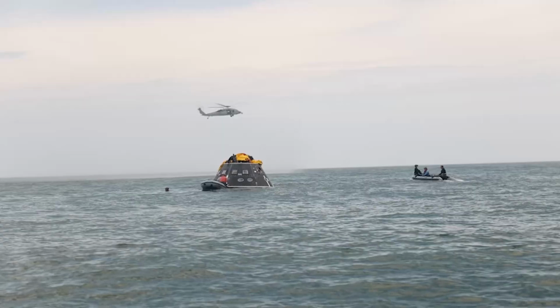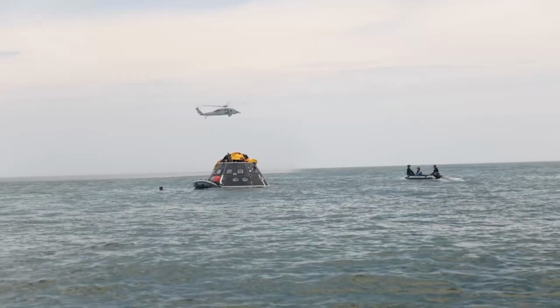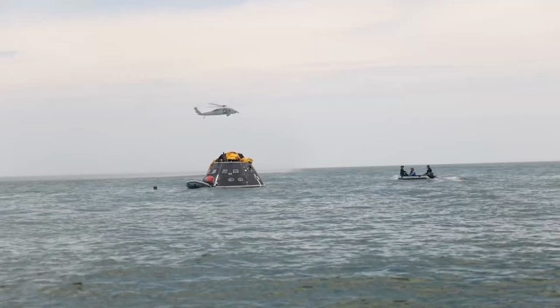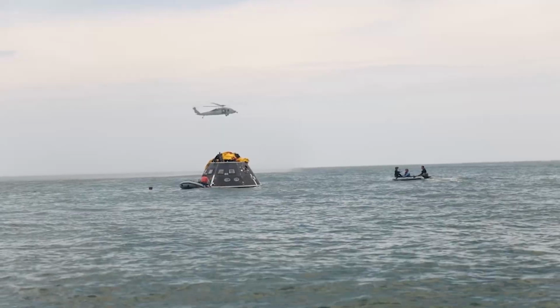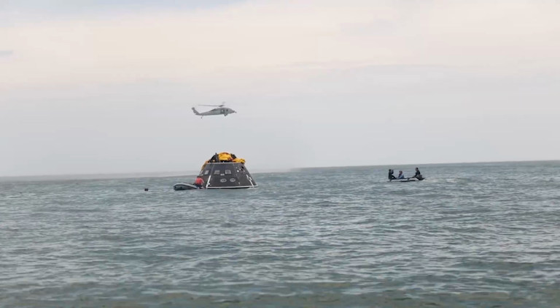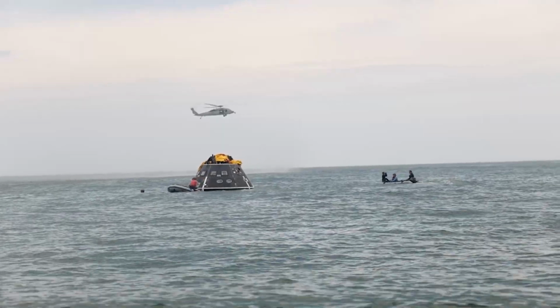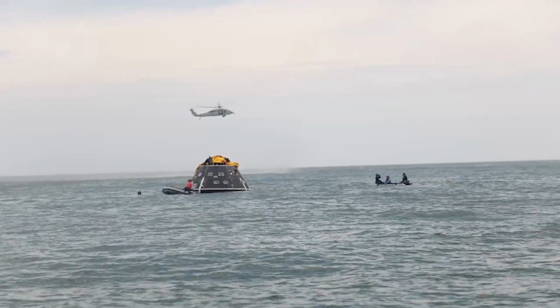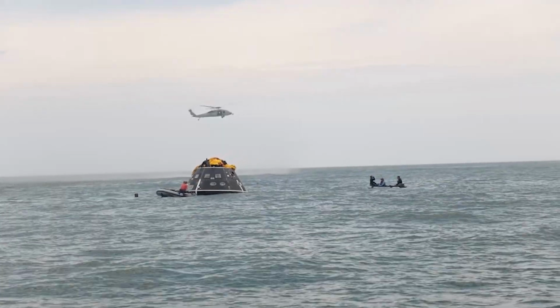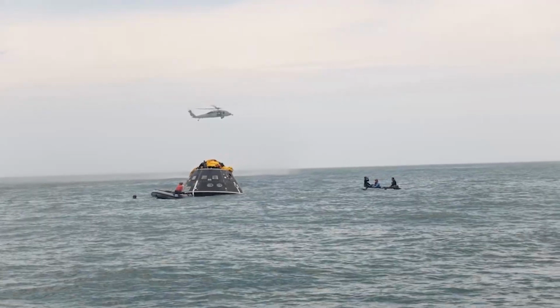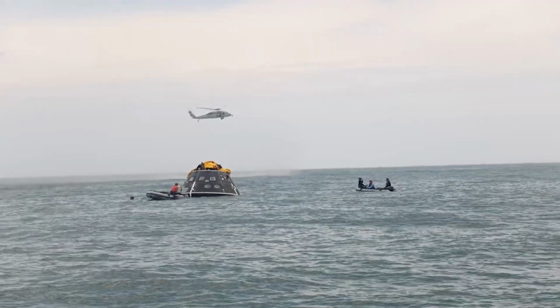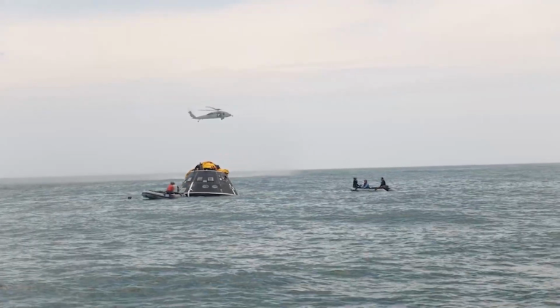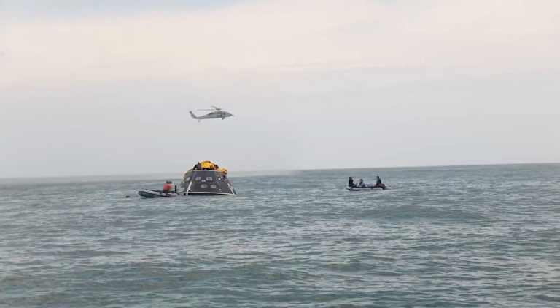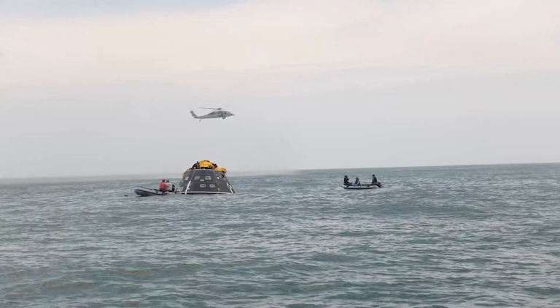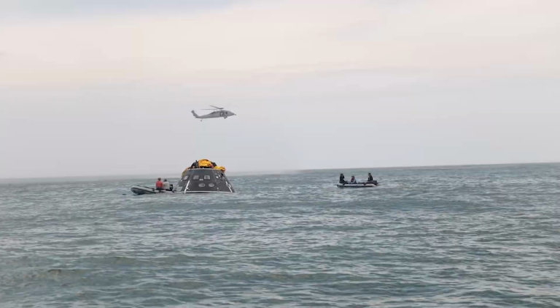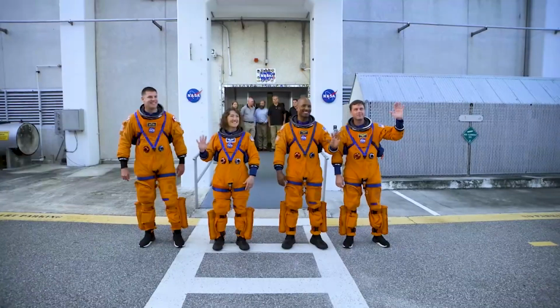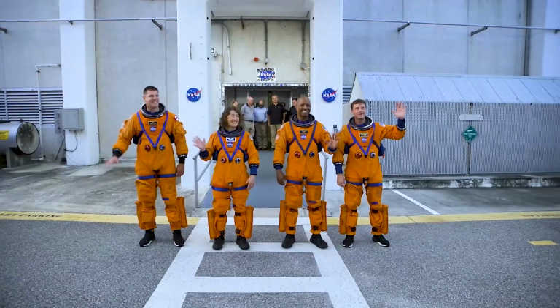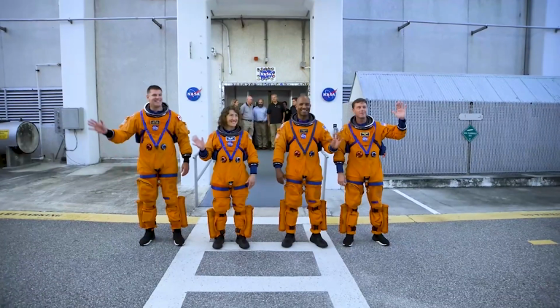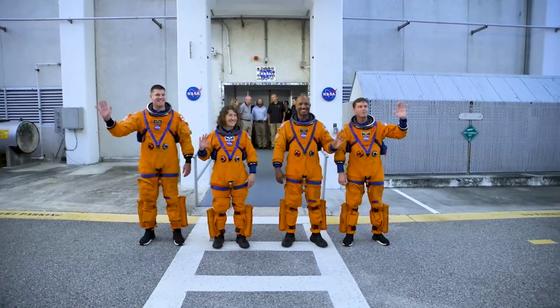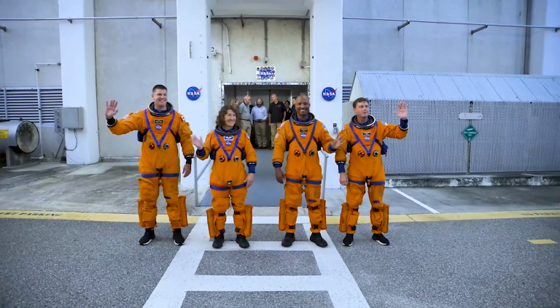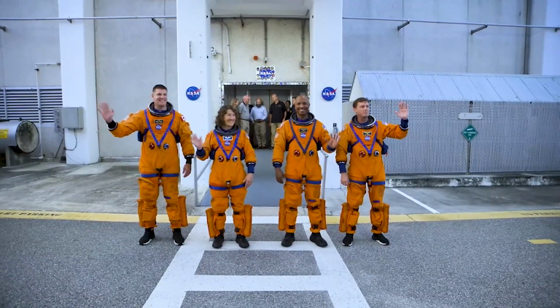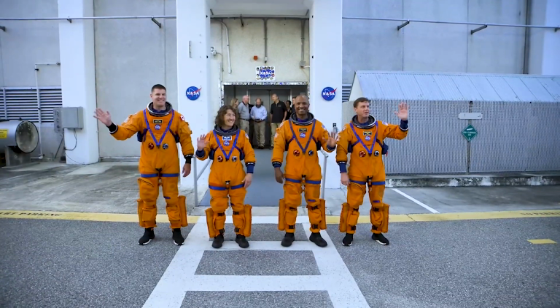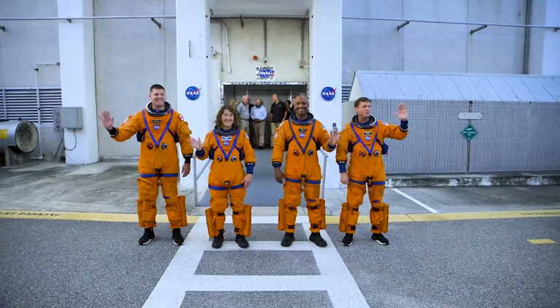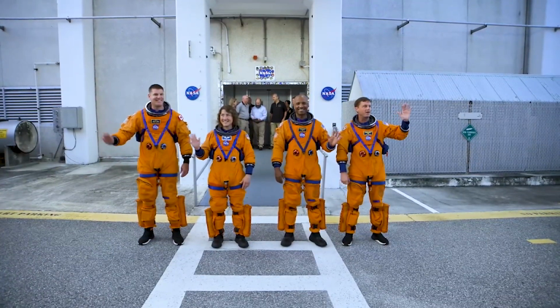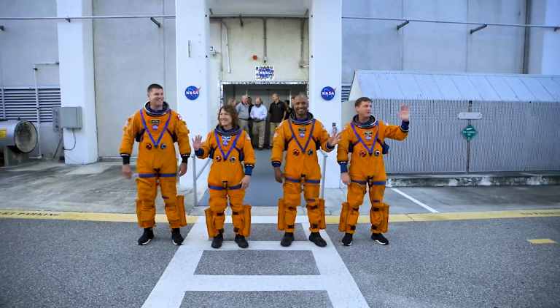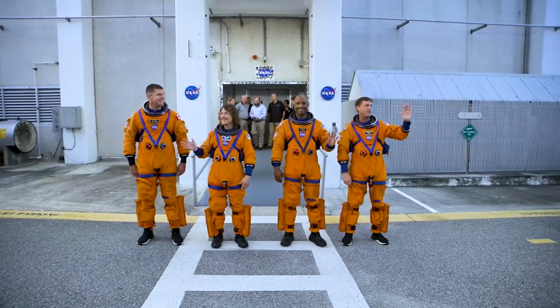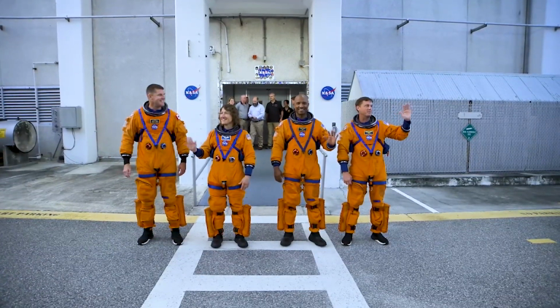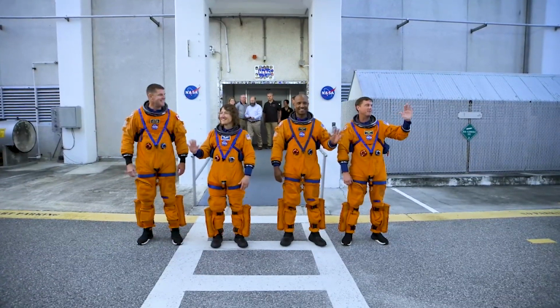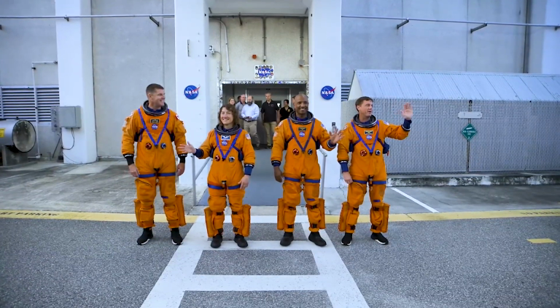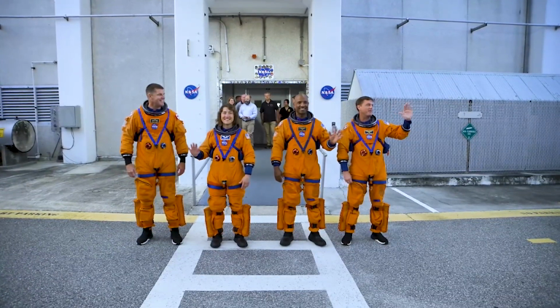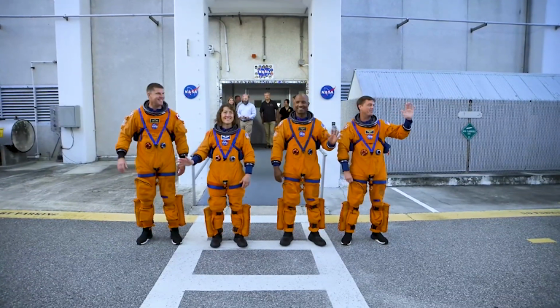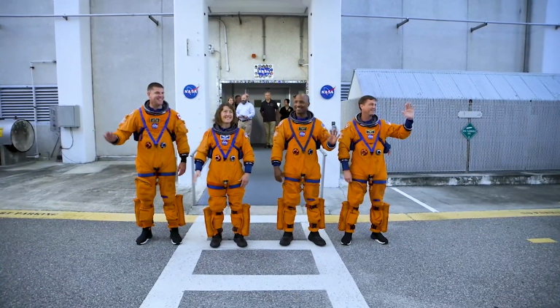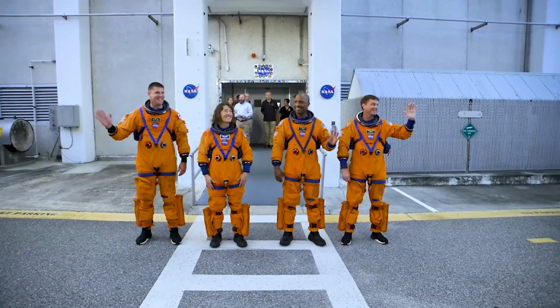This was one of two emergency procedures they rehearsed should they need to rescue me, Victor, Christina, and Jeremy during an abort scenario.